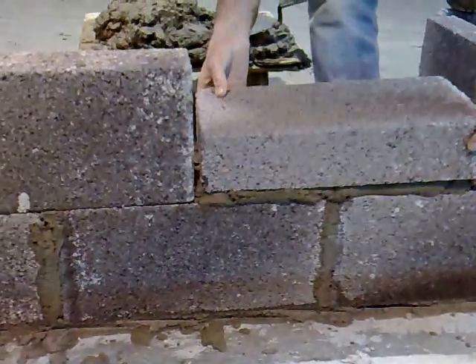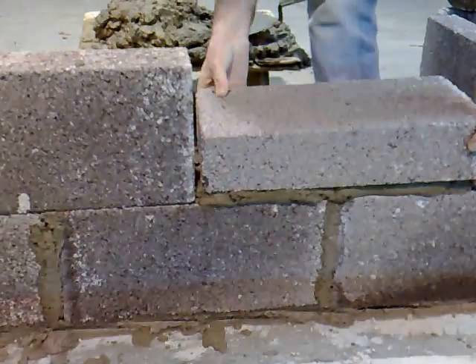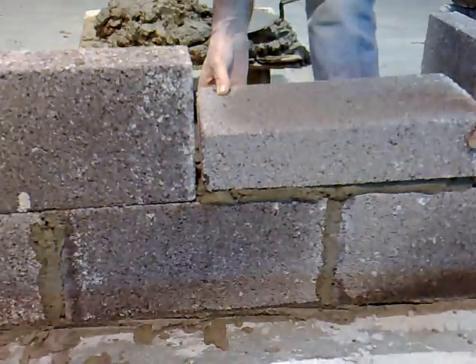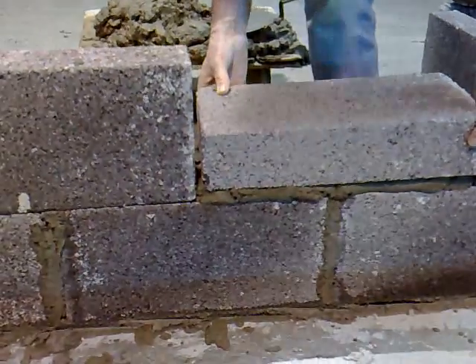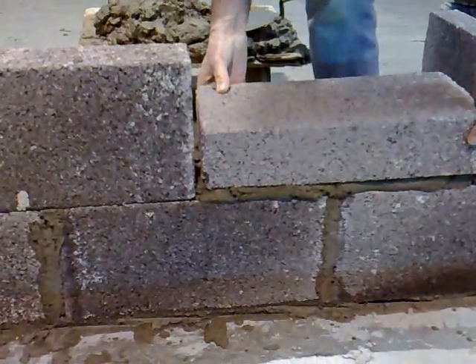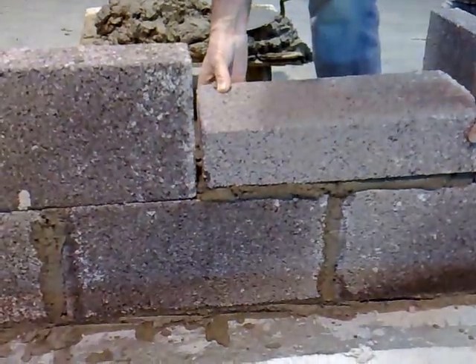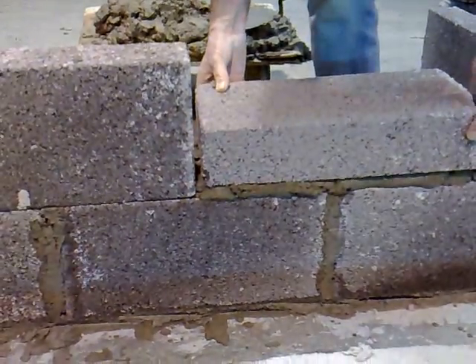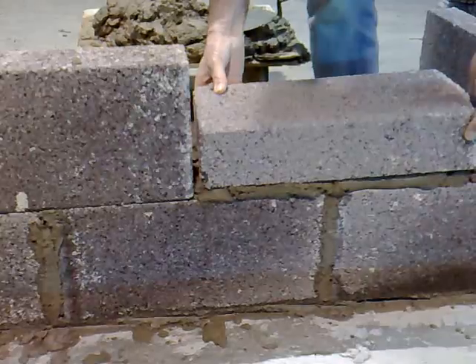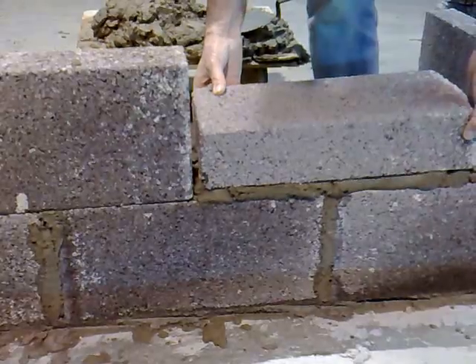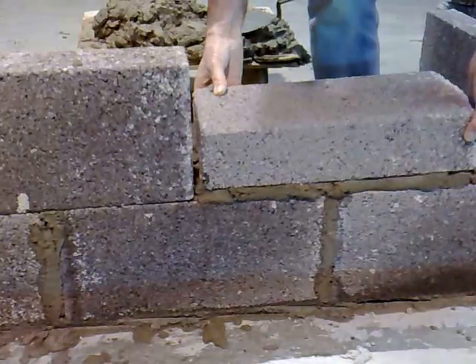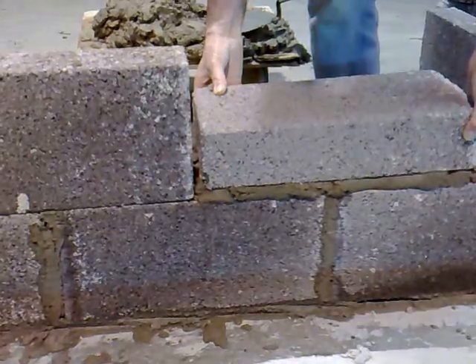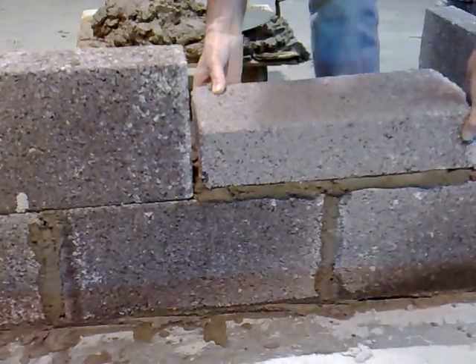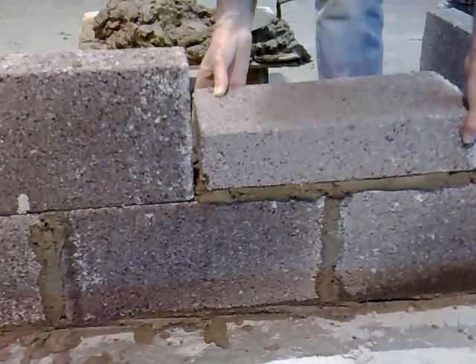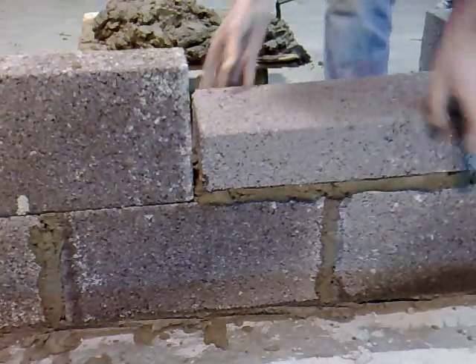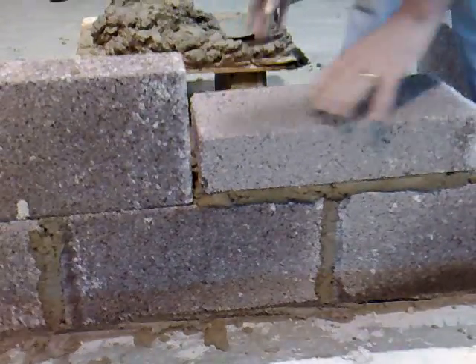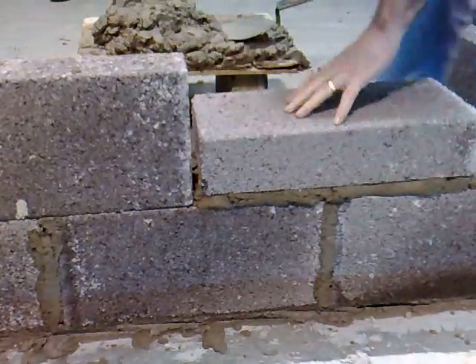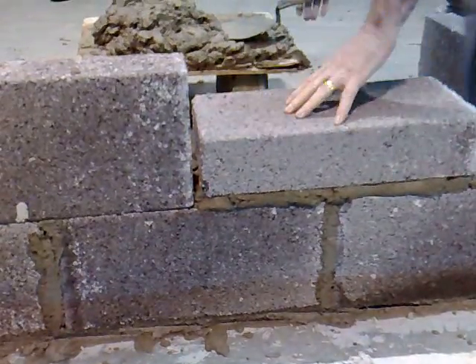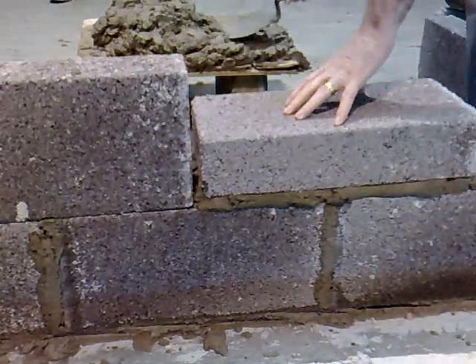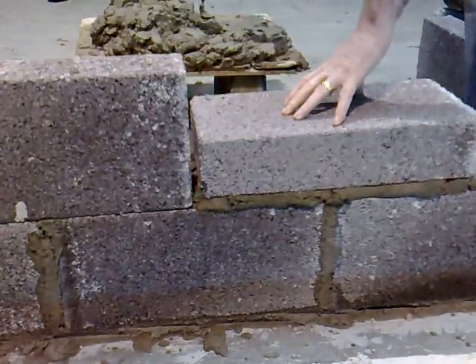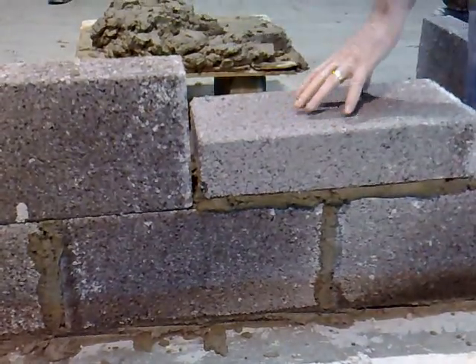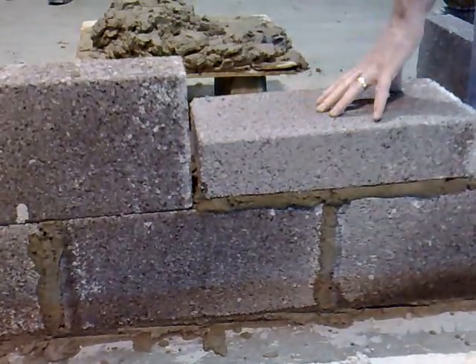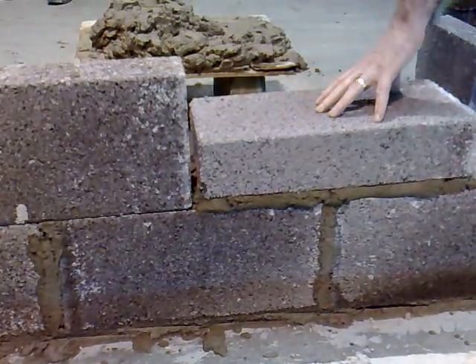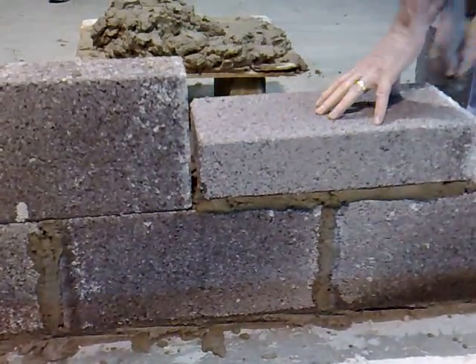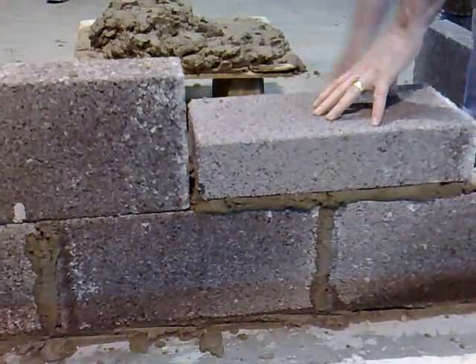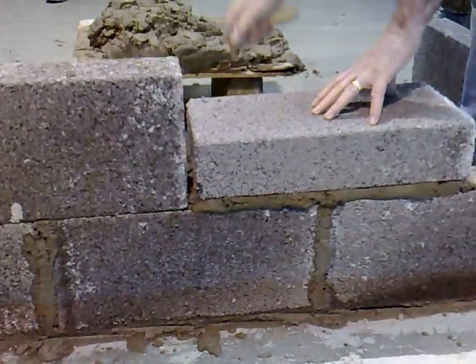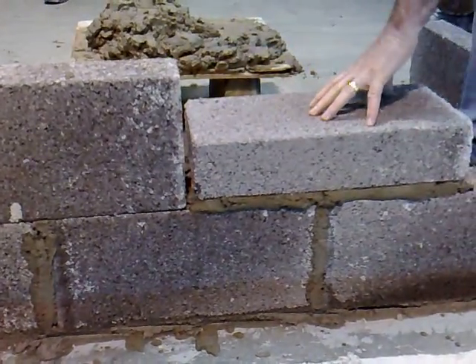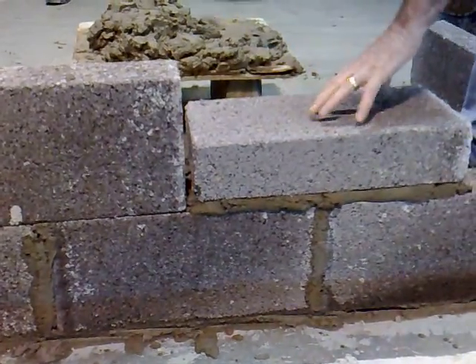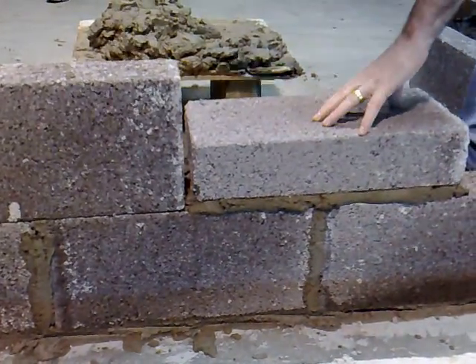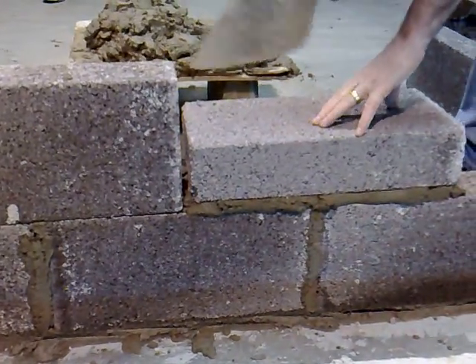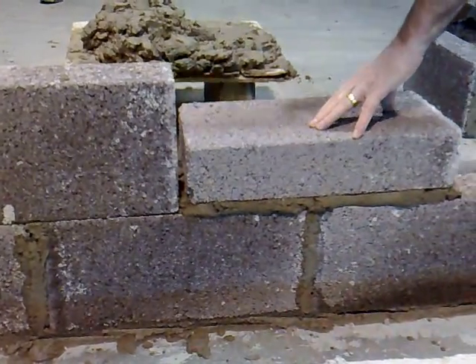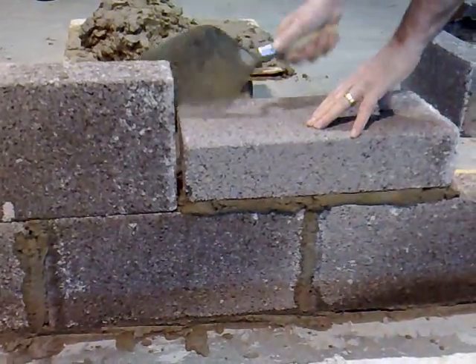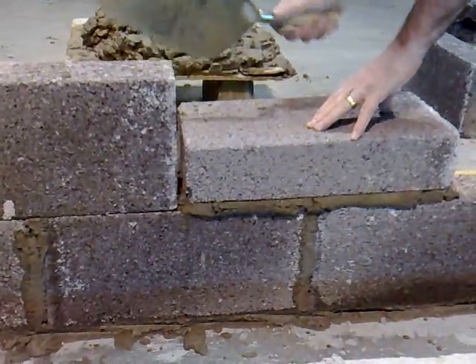To create the pier, you have one block on its edge up against the face of the wall, and then you put two blocks on flat on top of it.